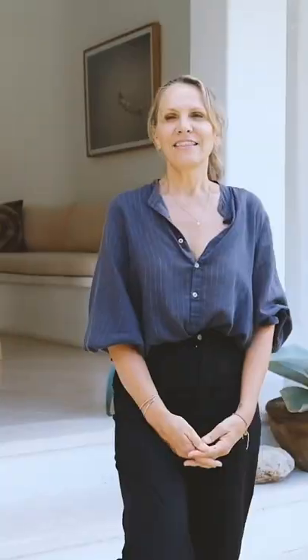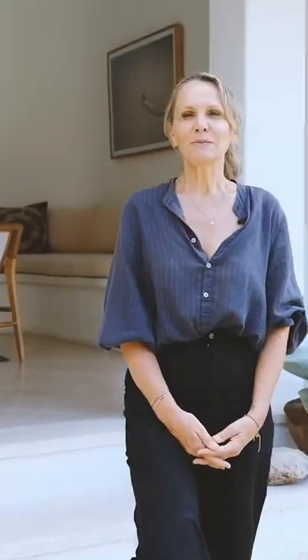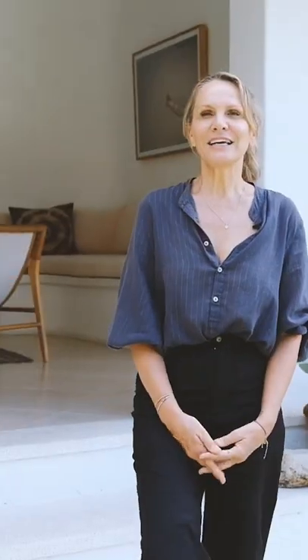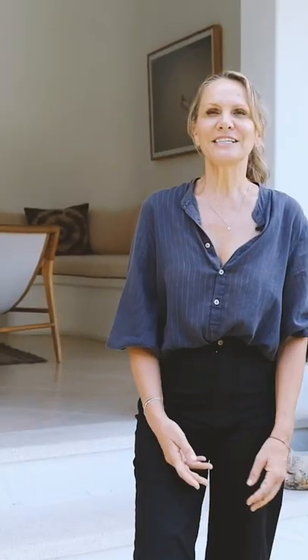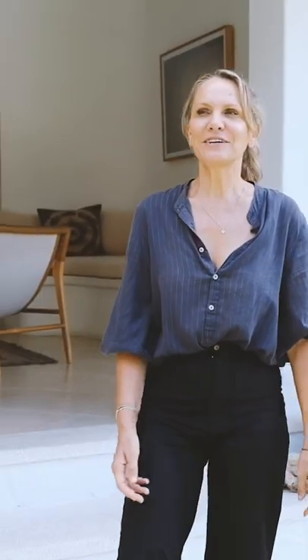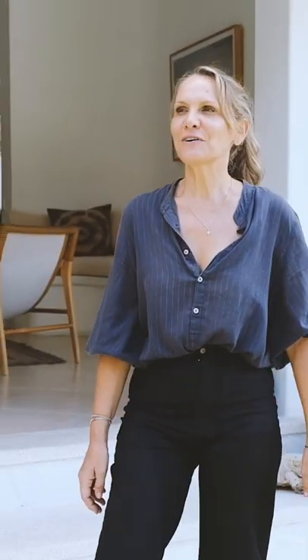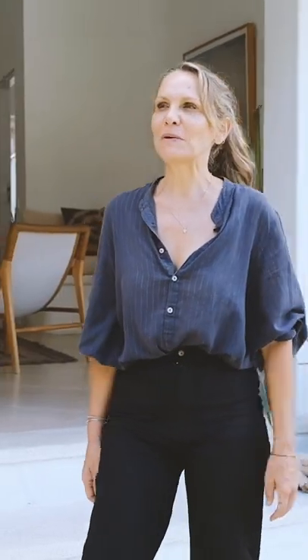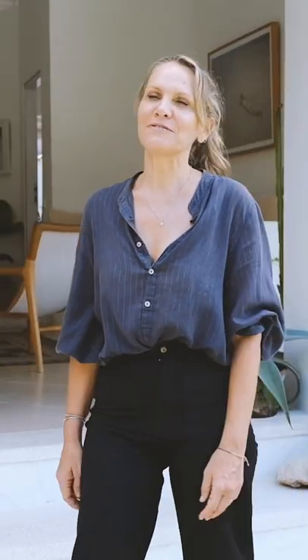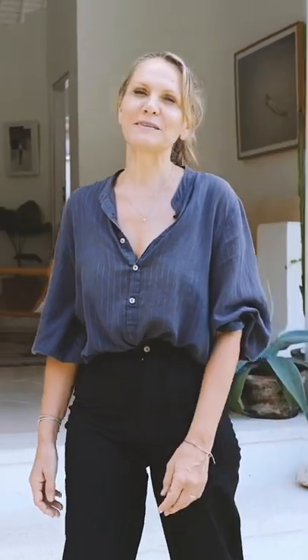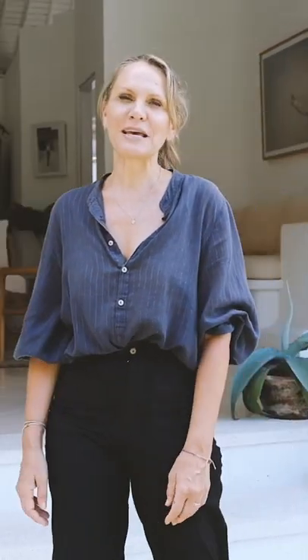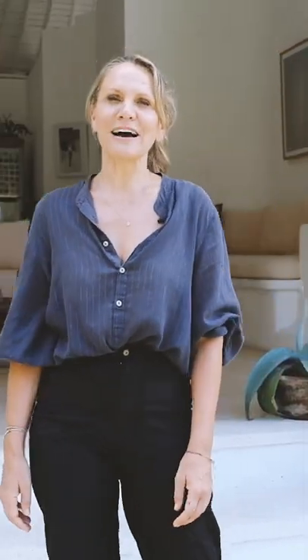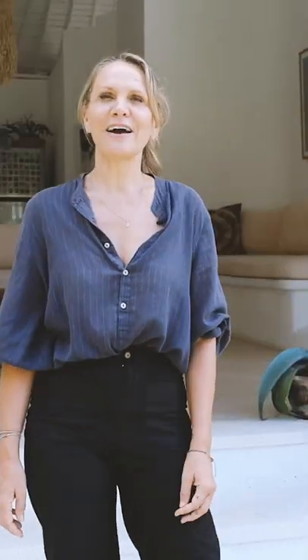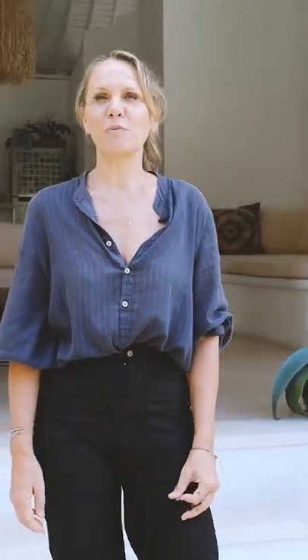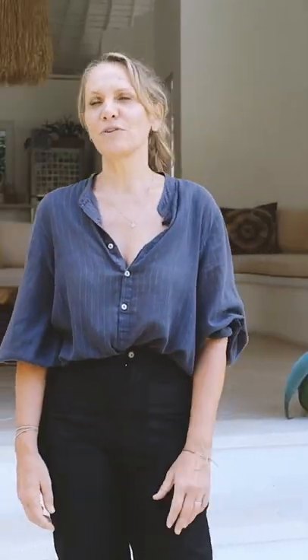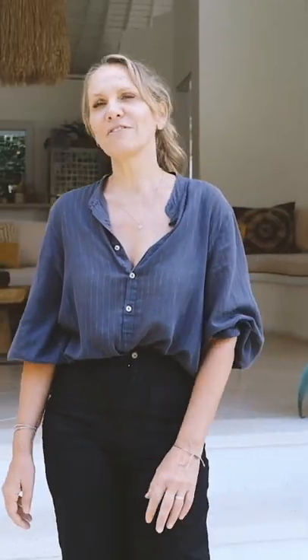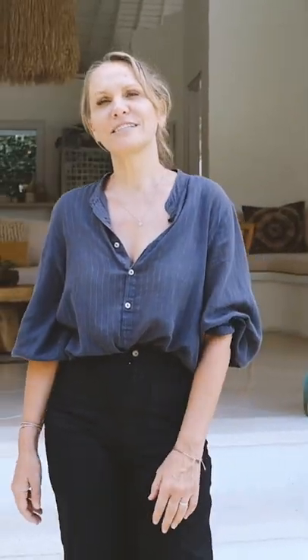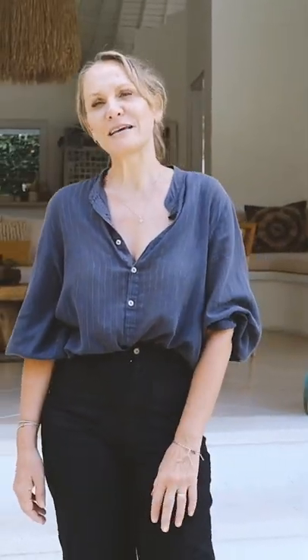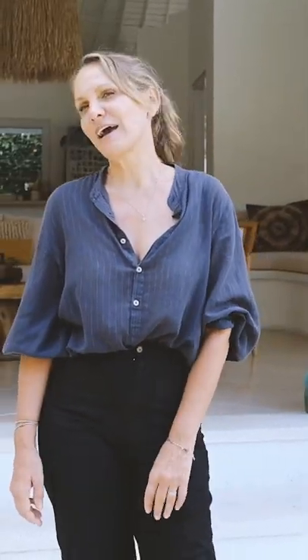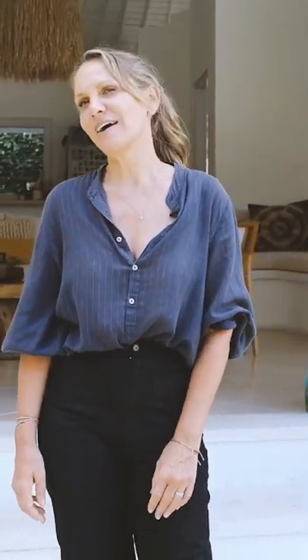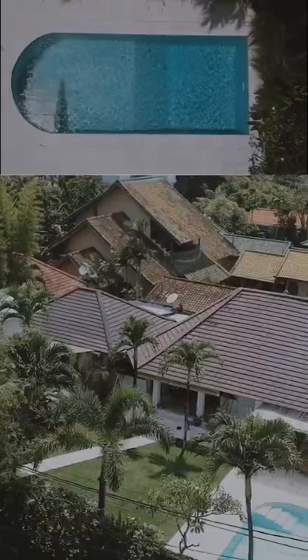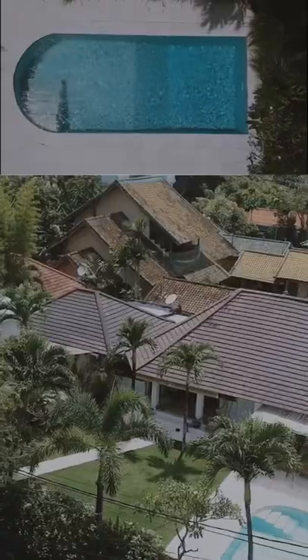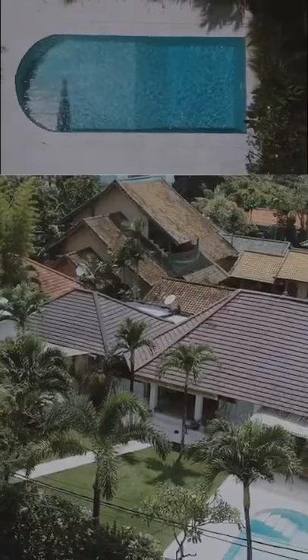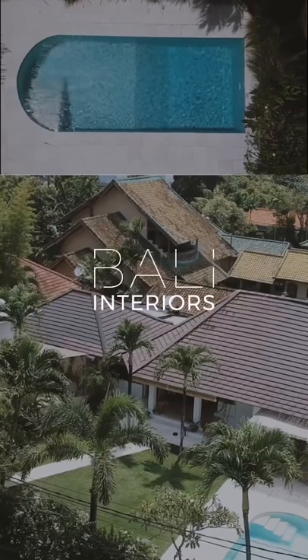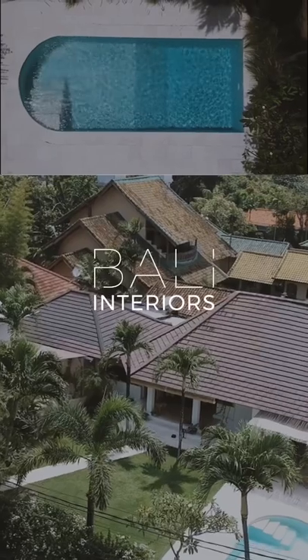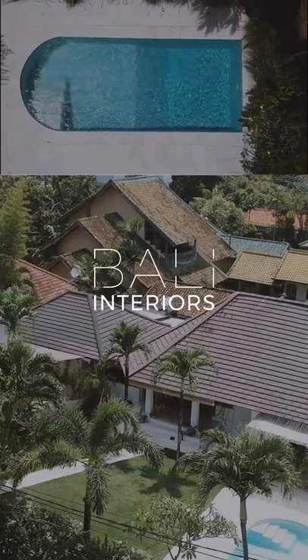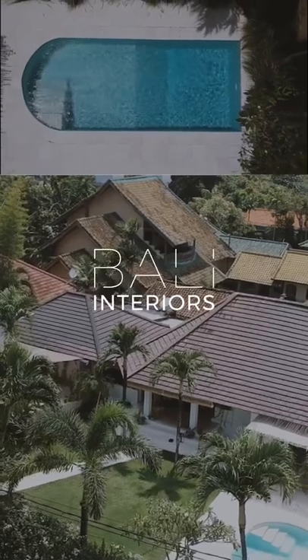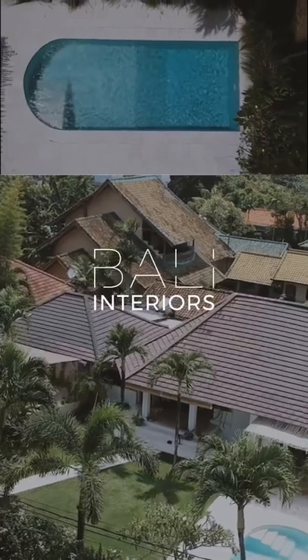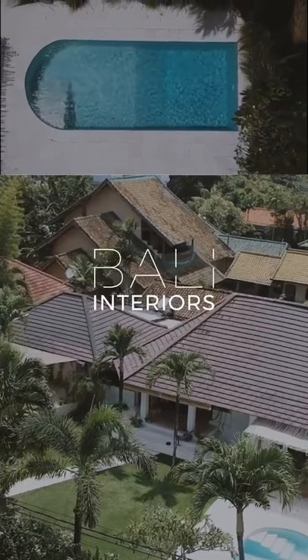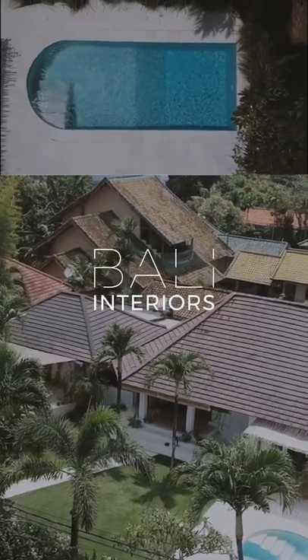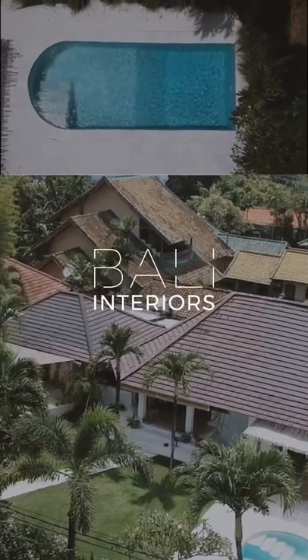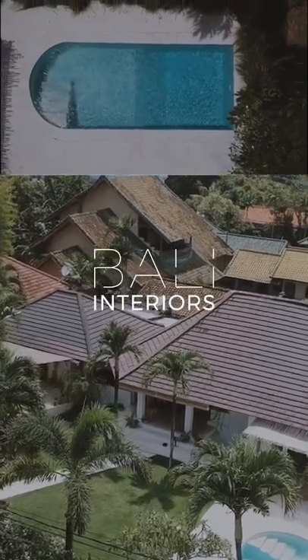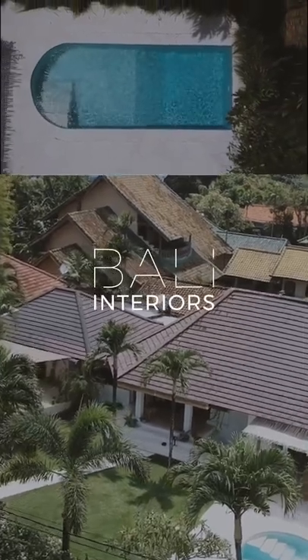Thanks Bali Interiors for coming to visit me. I hope you loved seeing my house and taking a little peek in my paradise. Thank you.